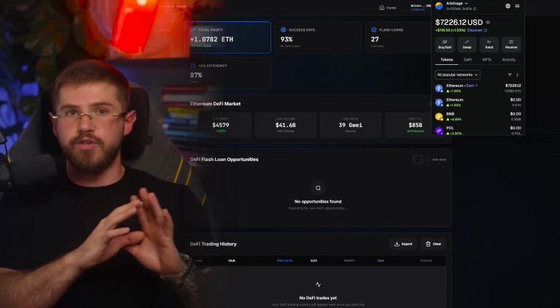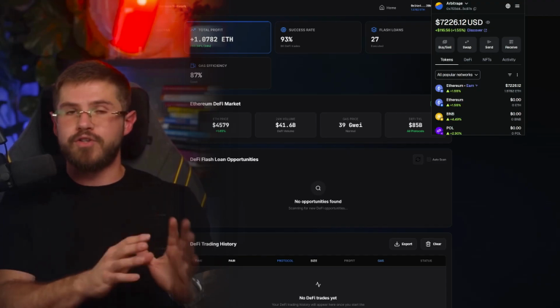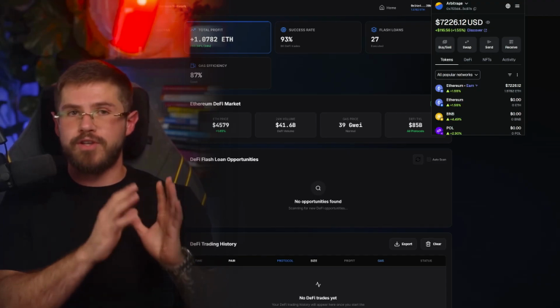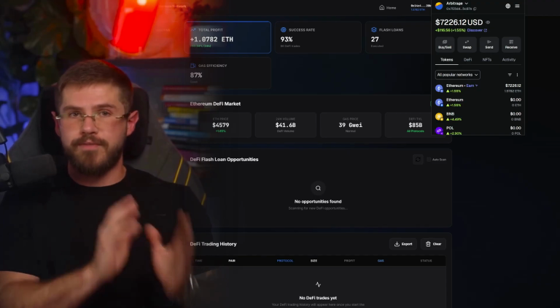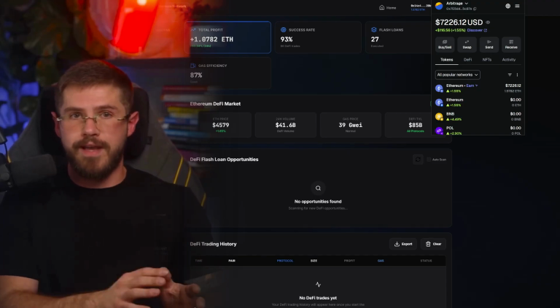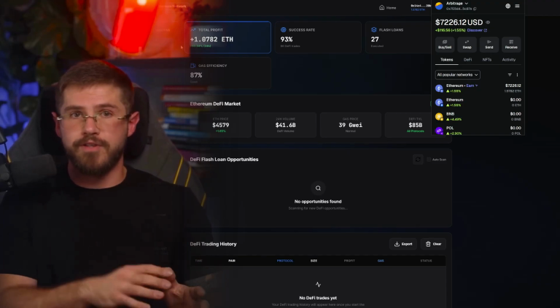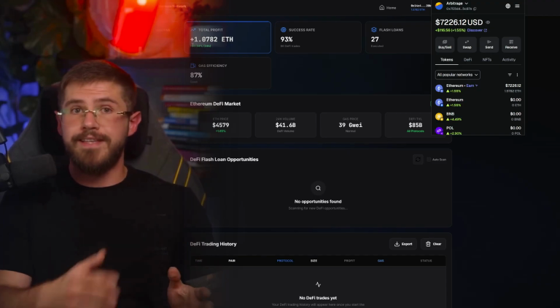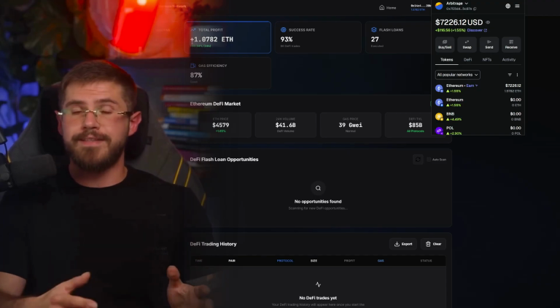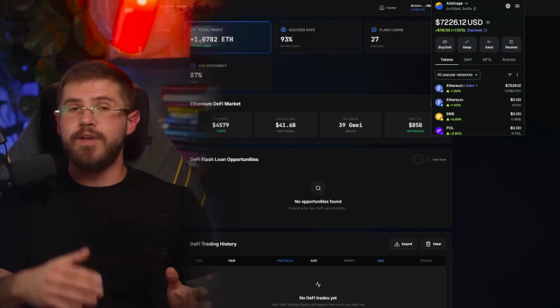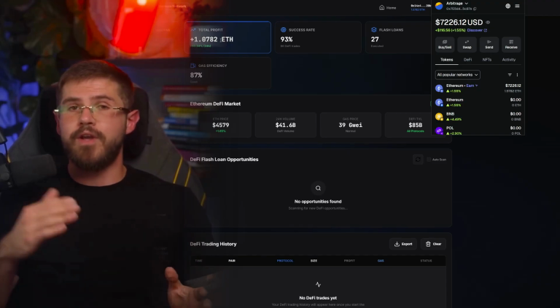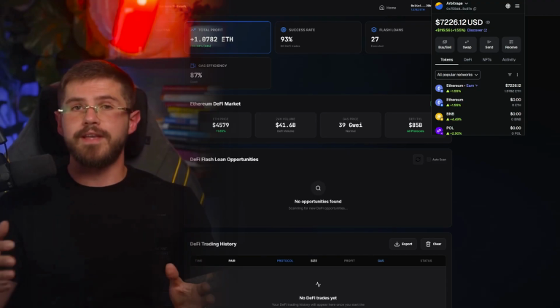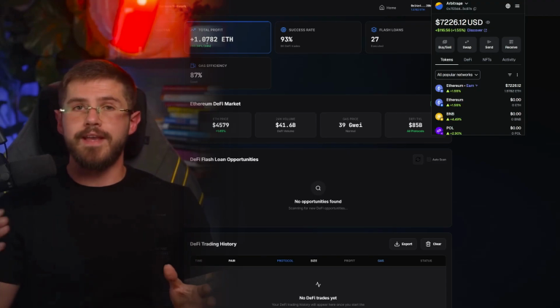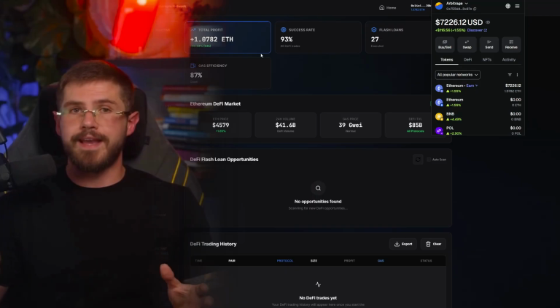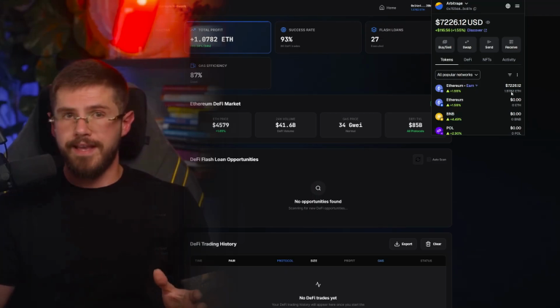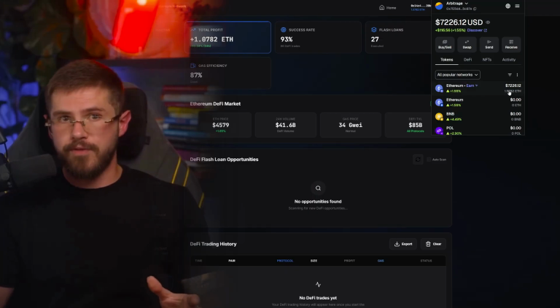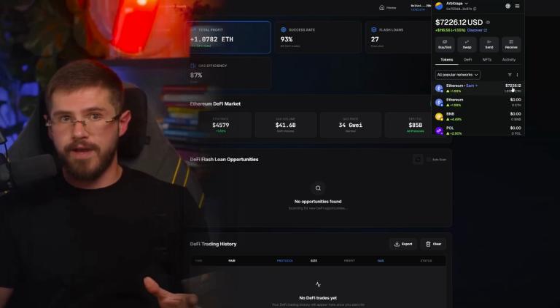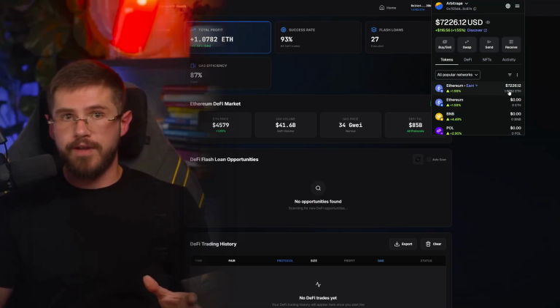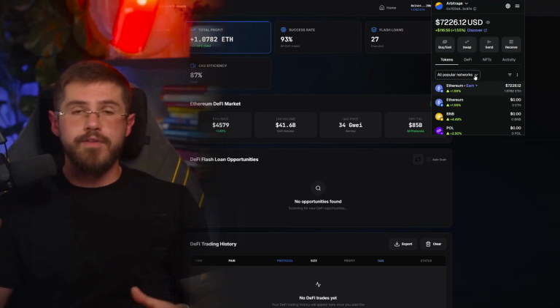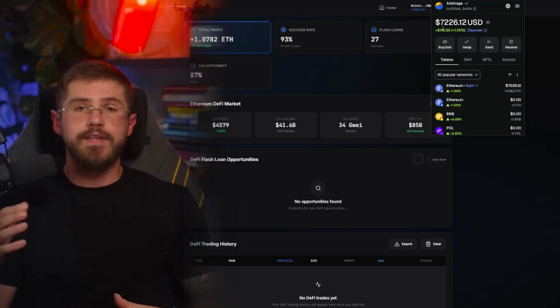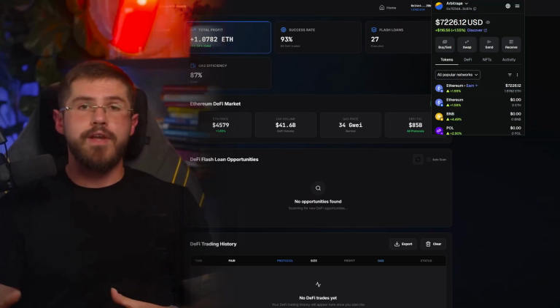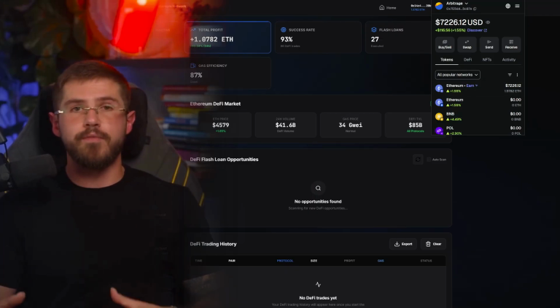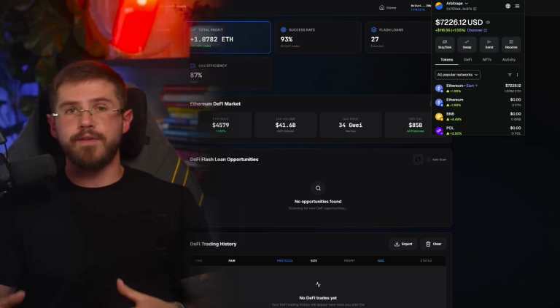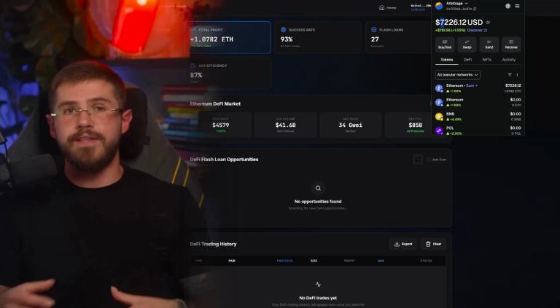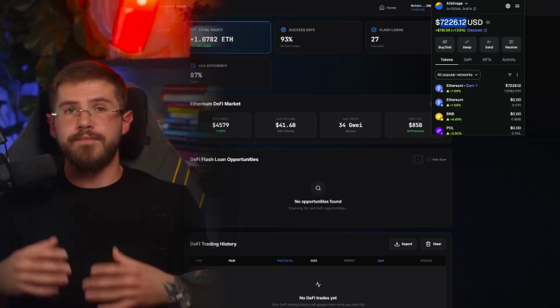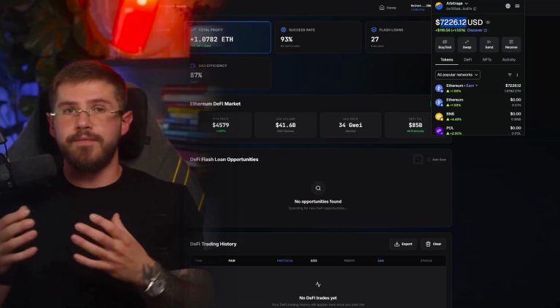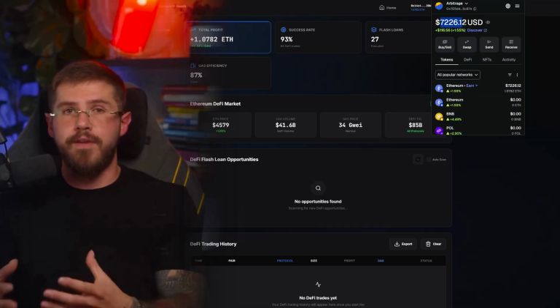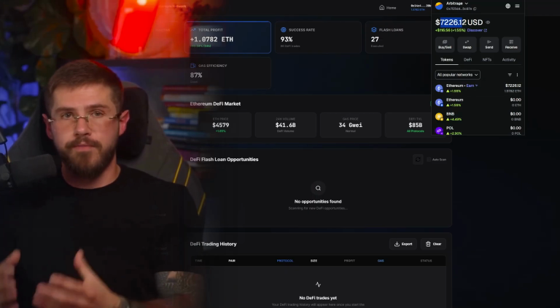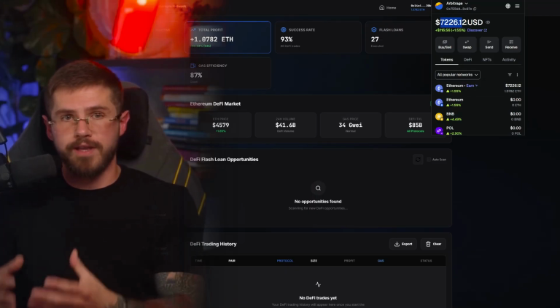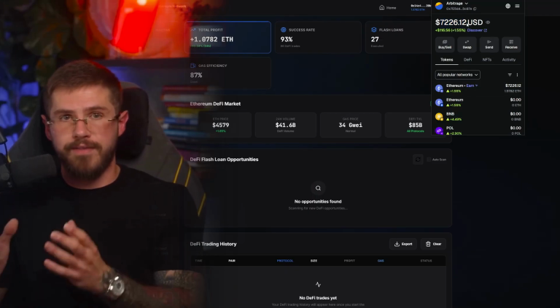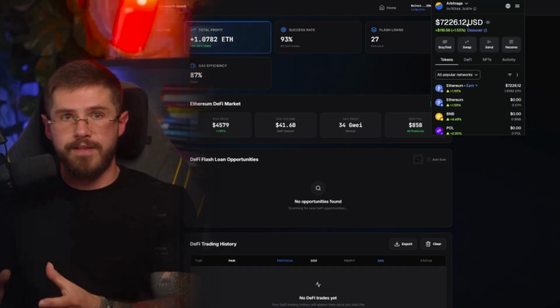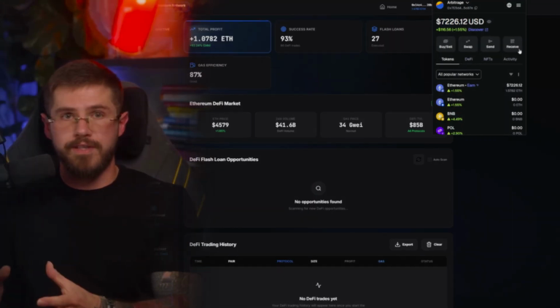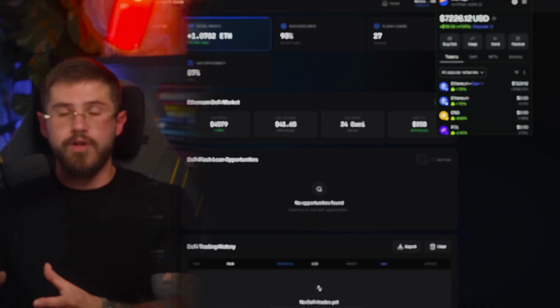Huge choice of pairs, deep liquidity, and even with higher fees, profits can be very impressive.